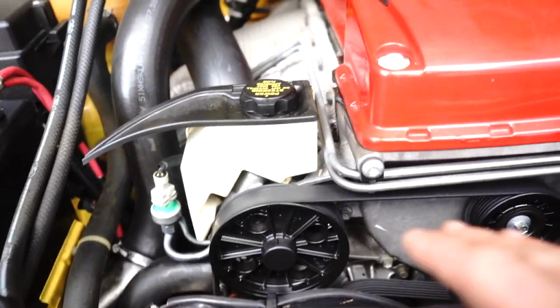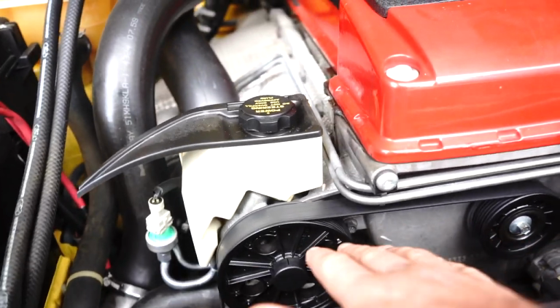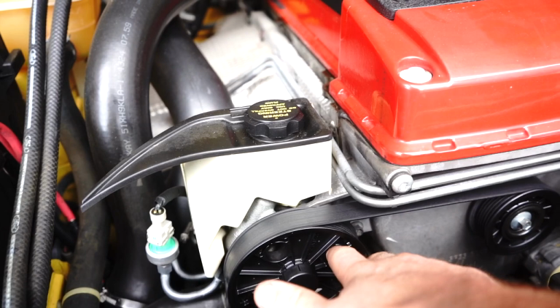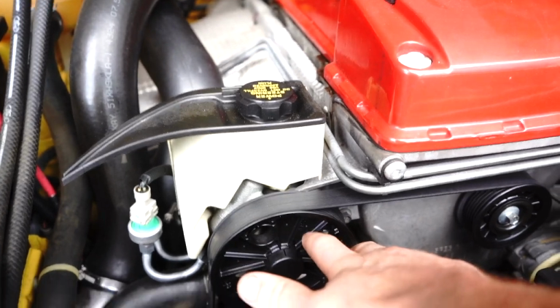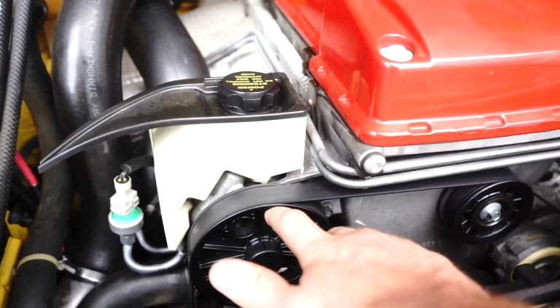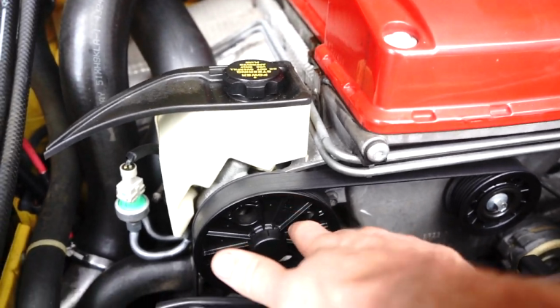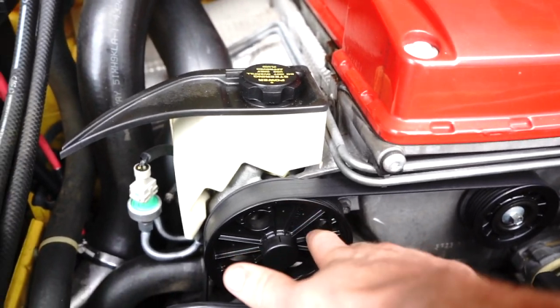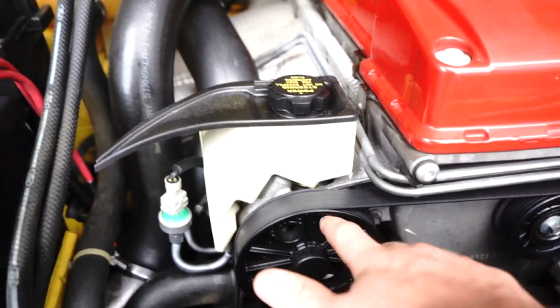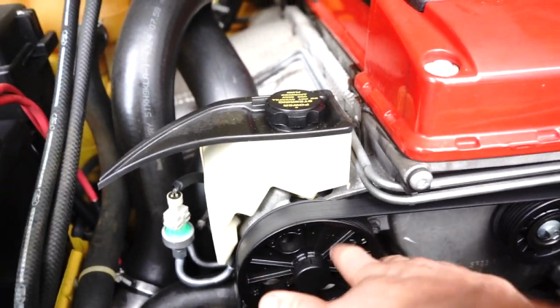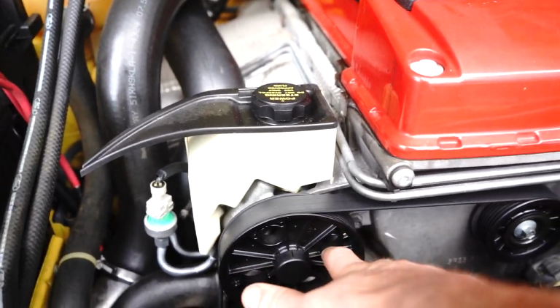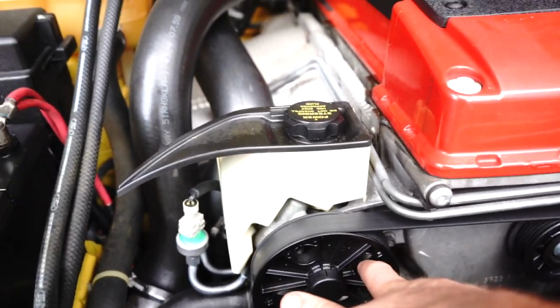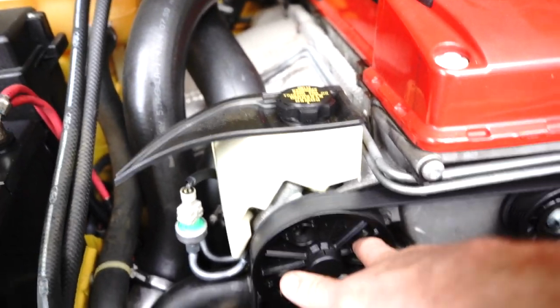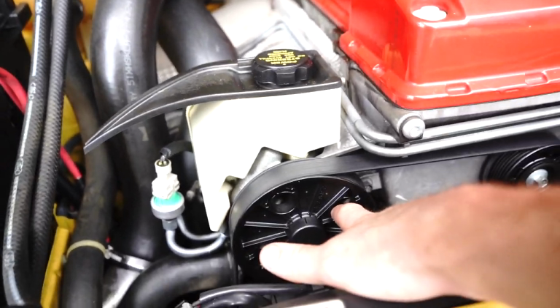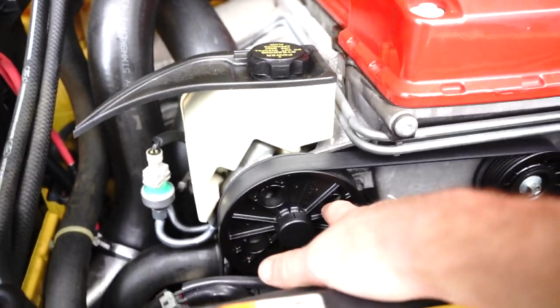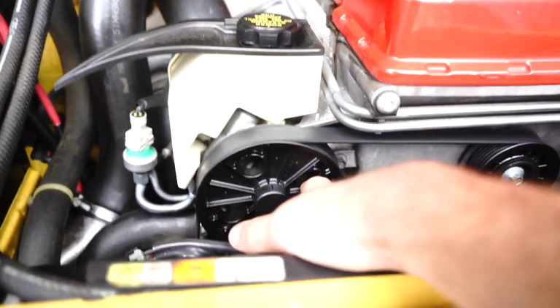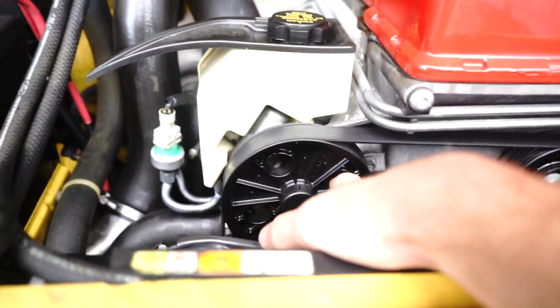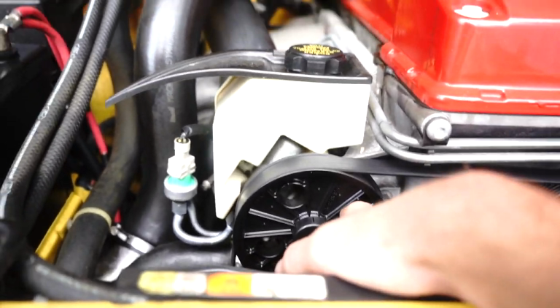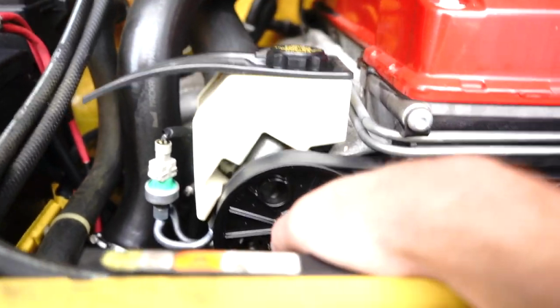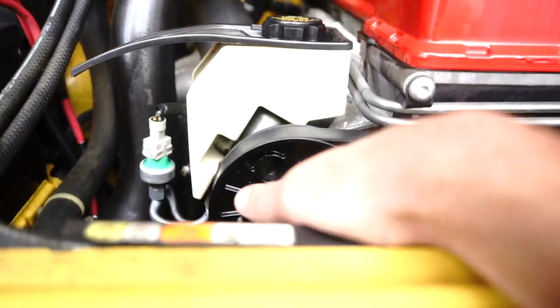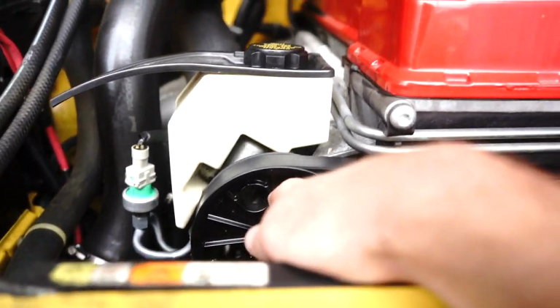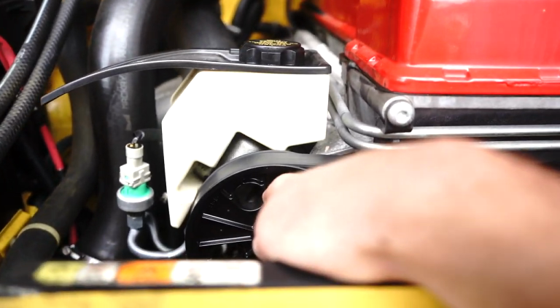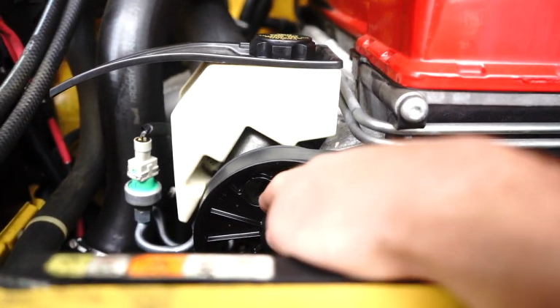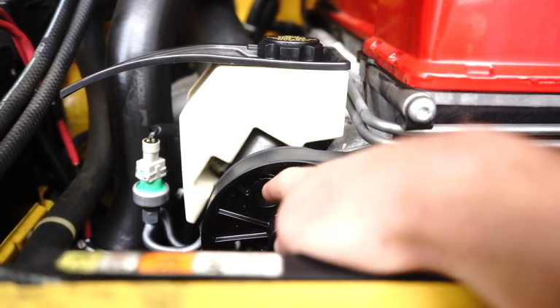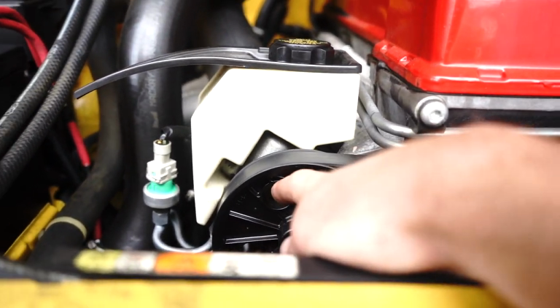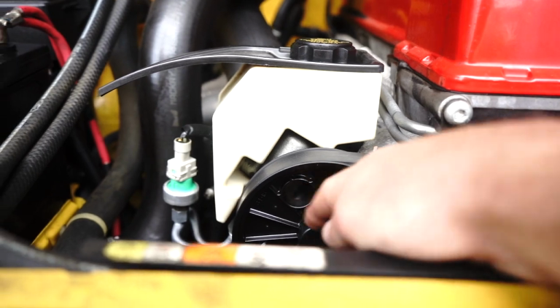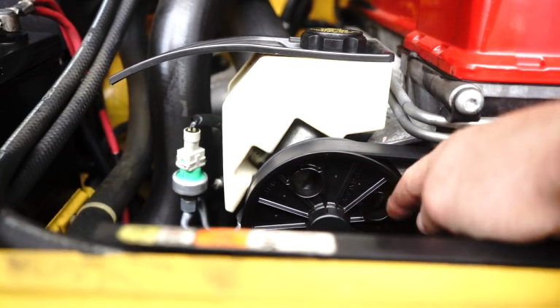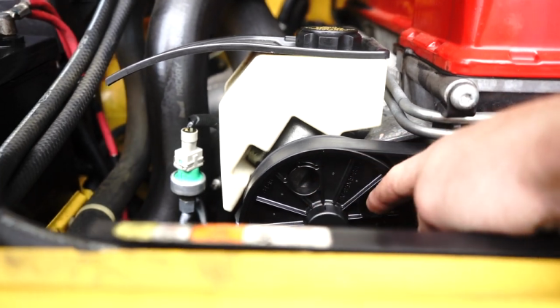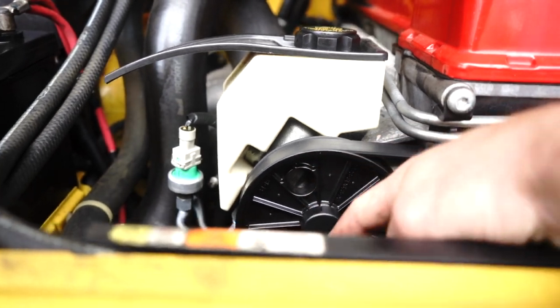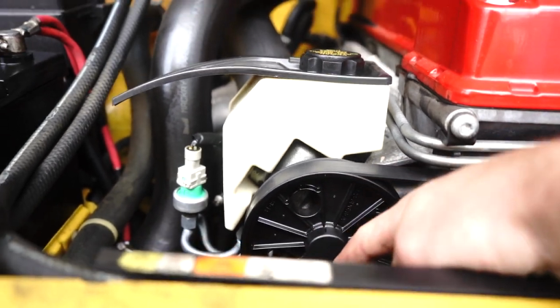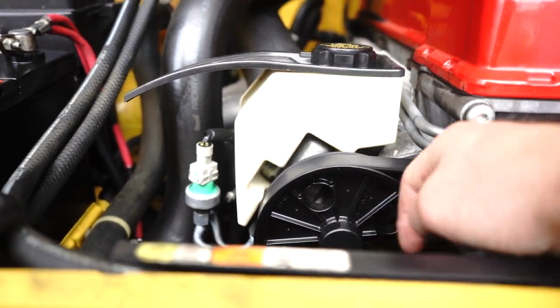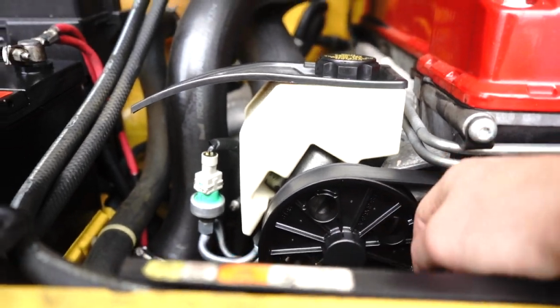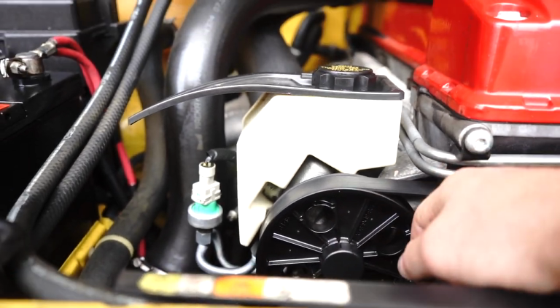There are only three 10mm bolts that you access through the bolt holes of the pump itself — you've got one, two, and three down the bottom.